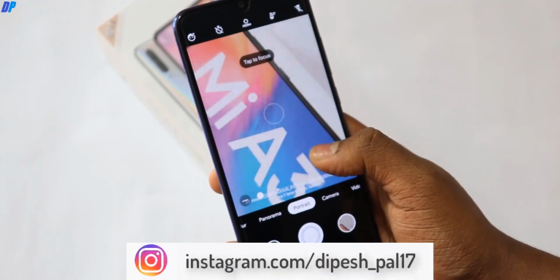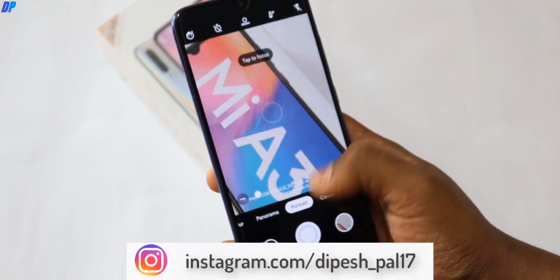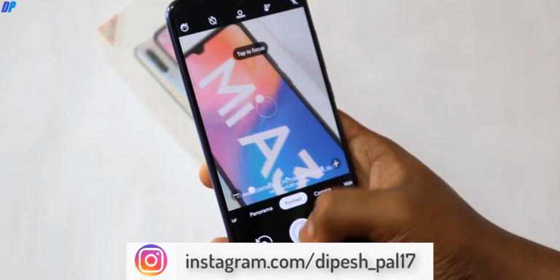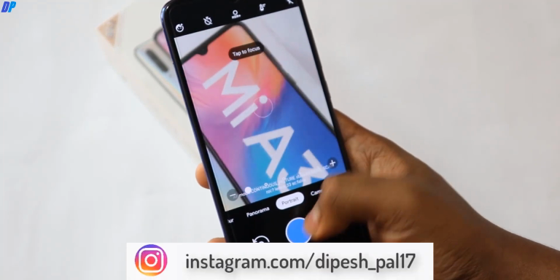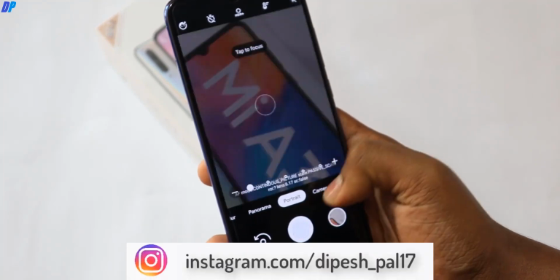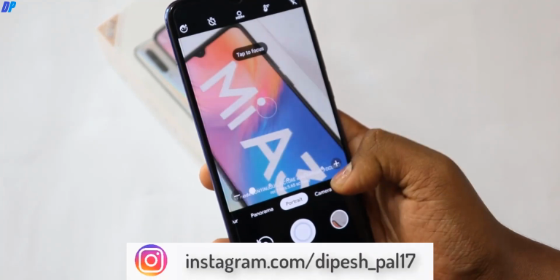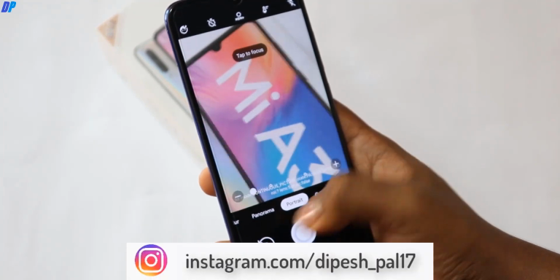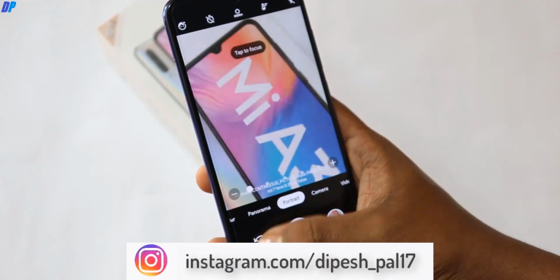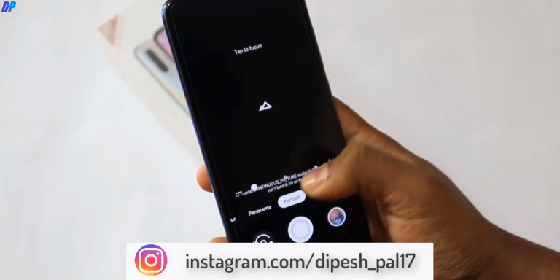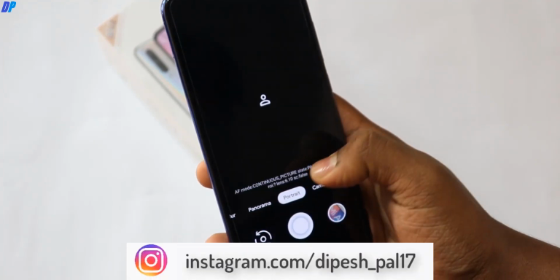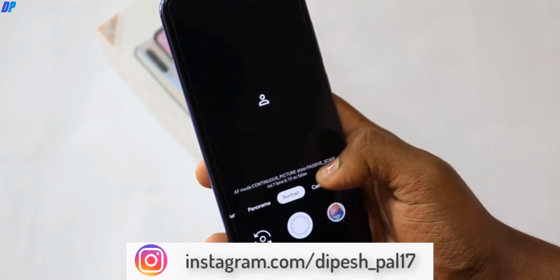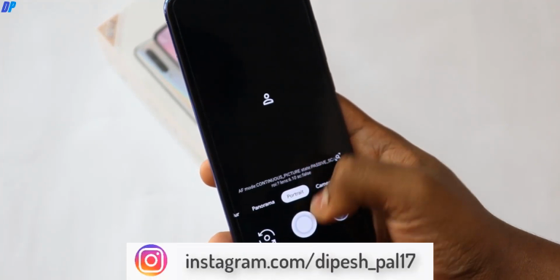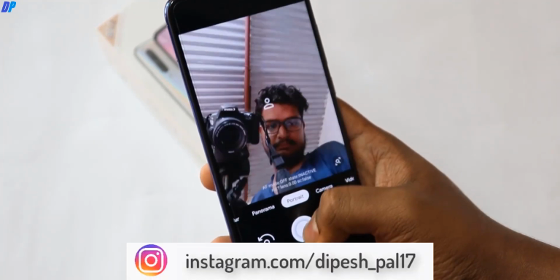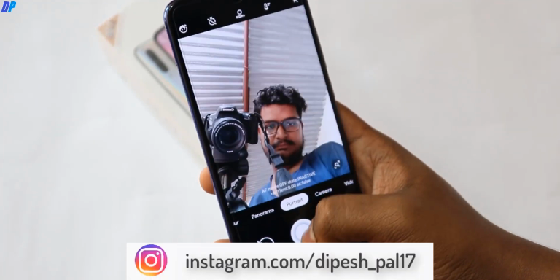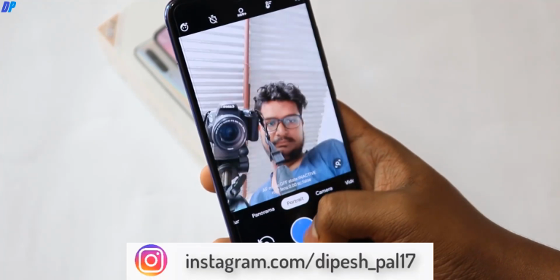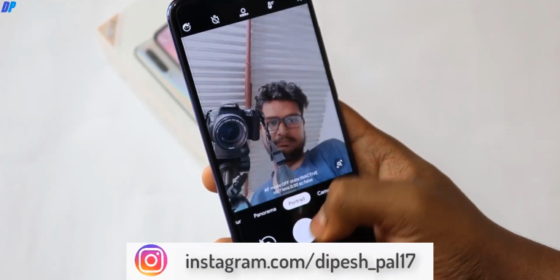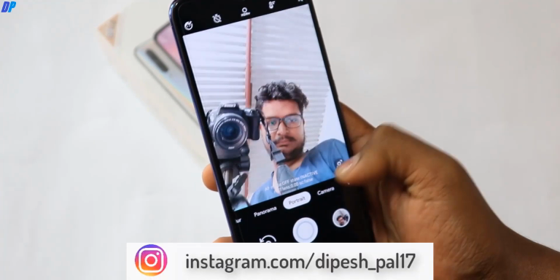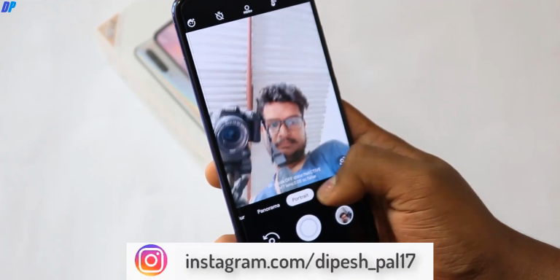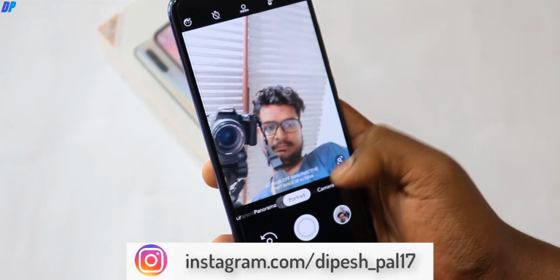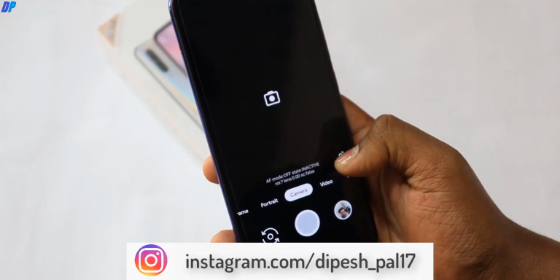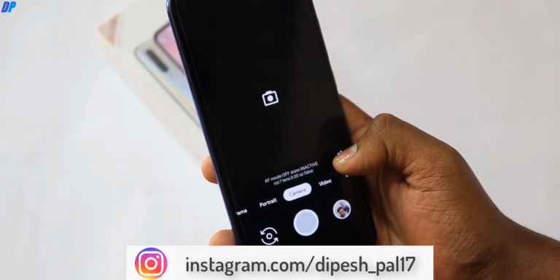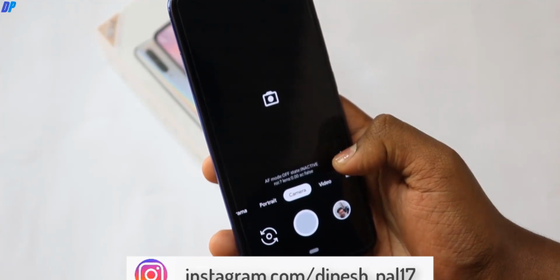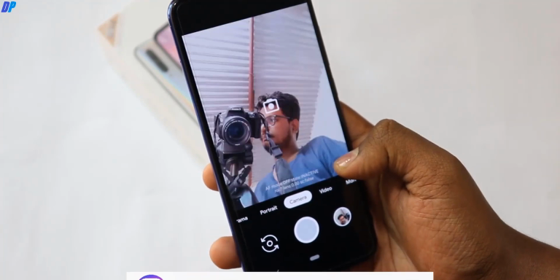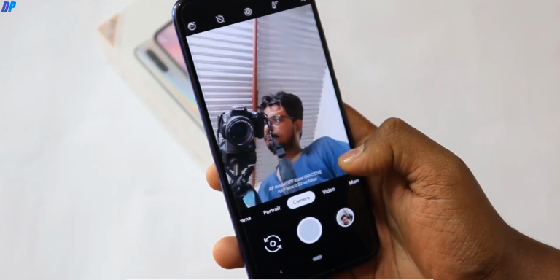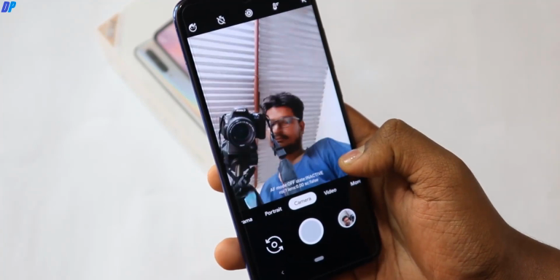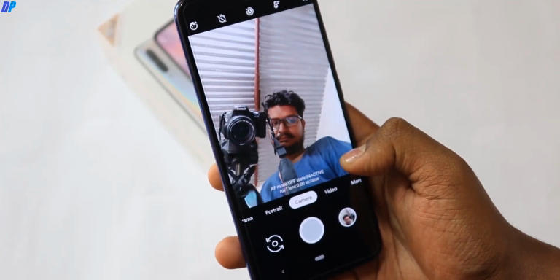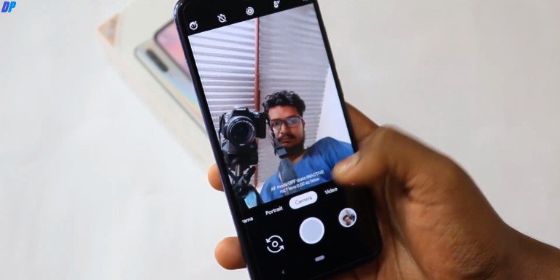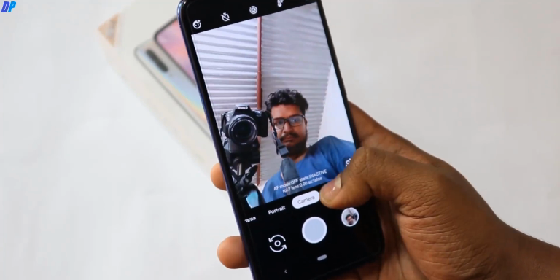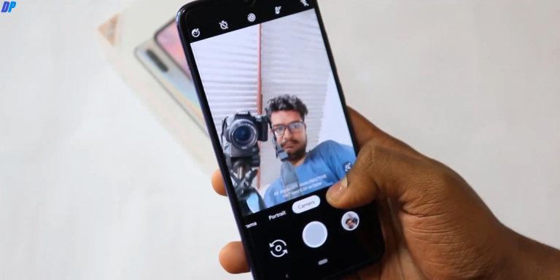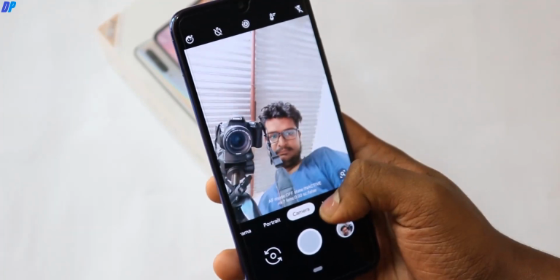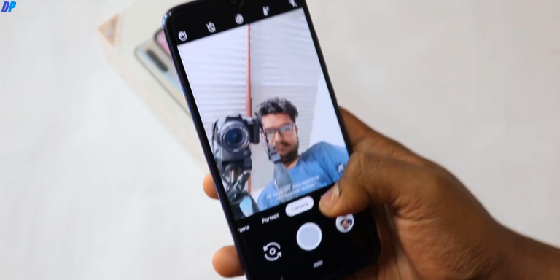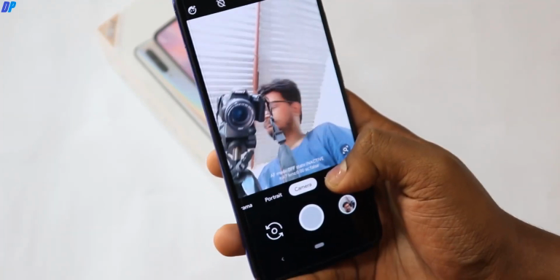If you talk about the normal camera mode, the rear camera and front camera is better as compared to stock camera.